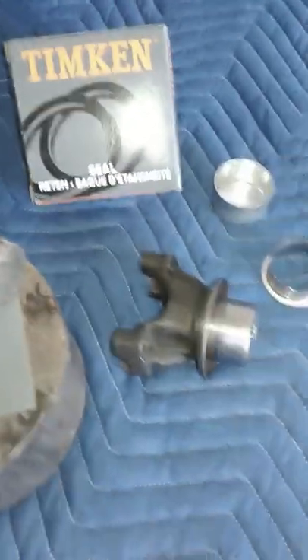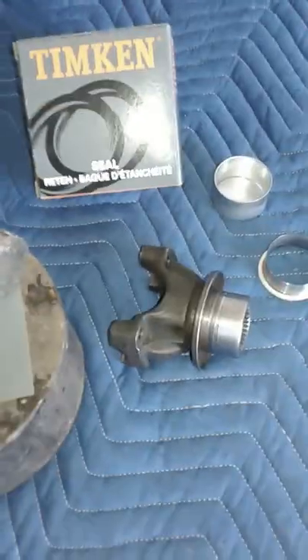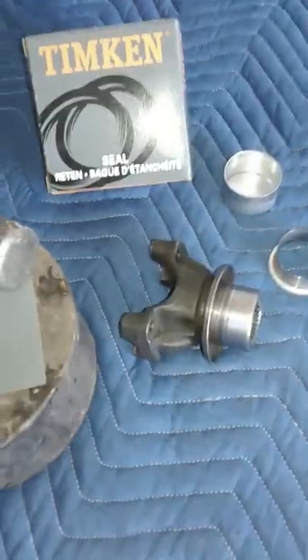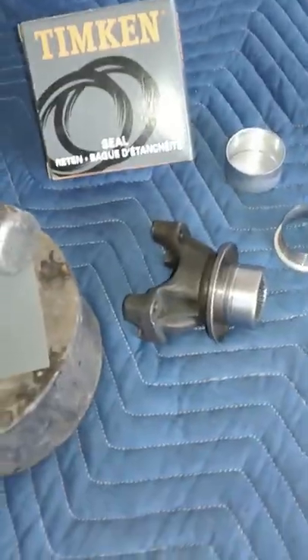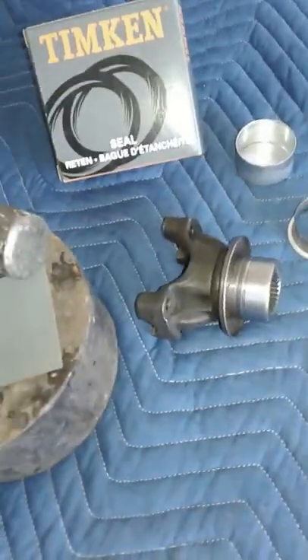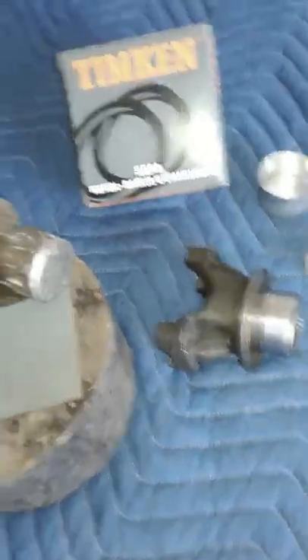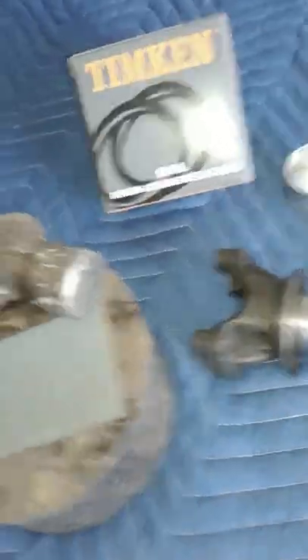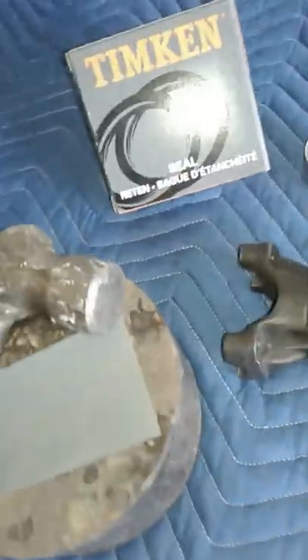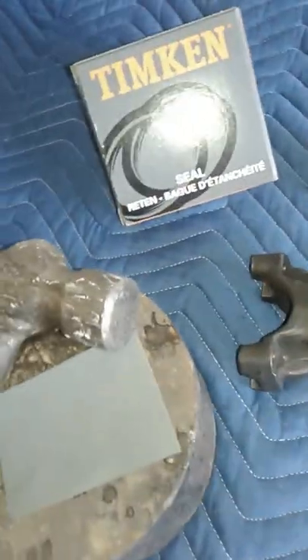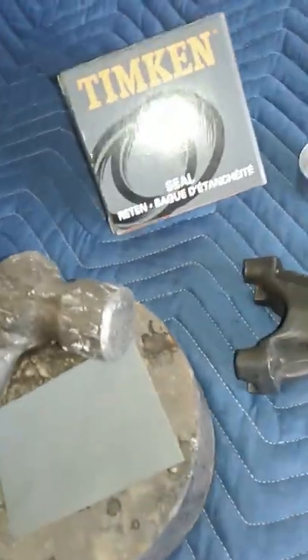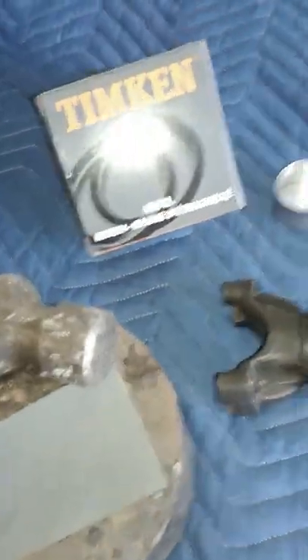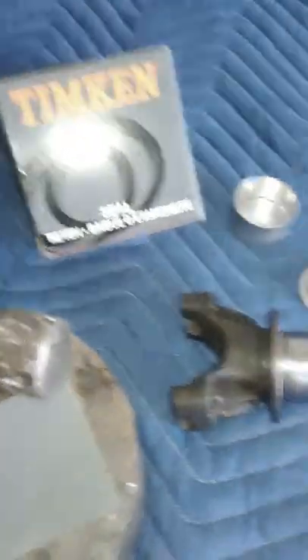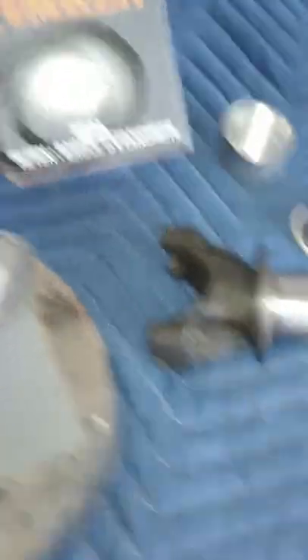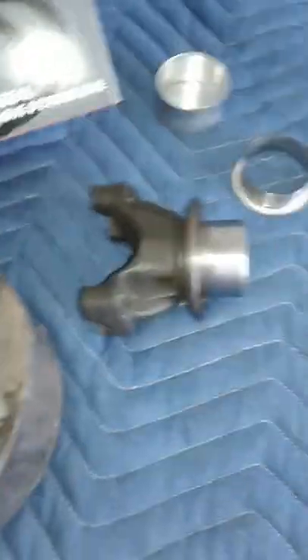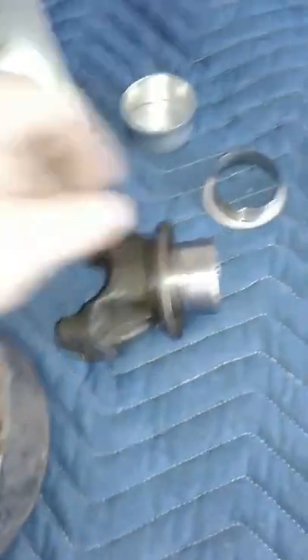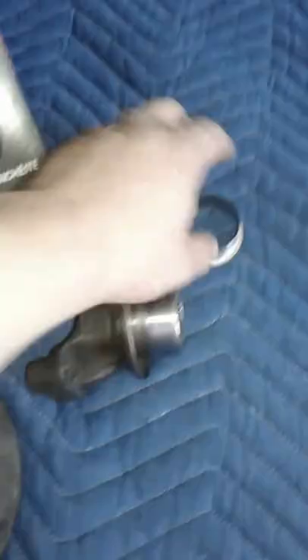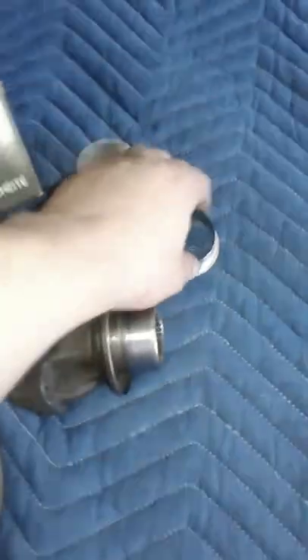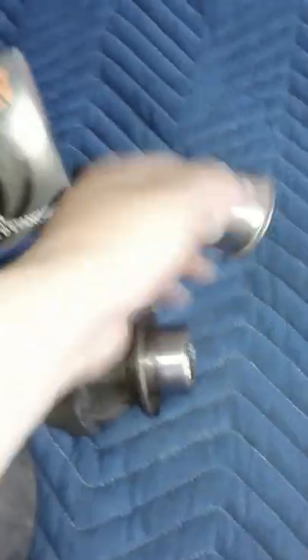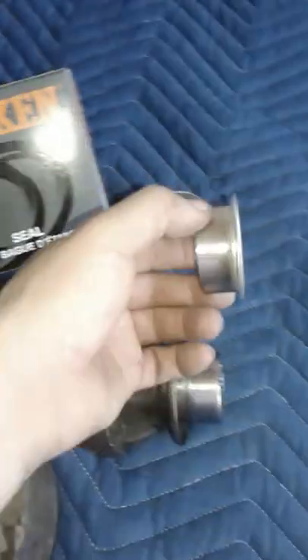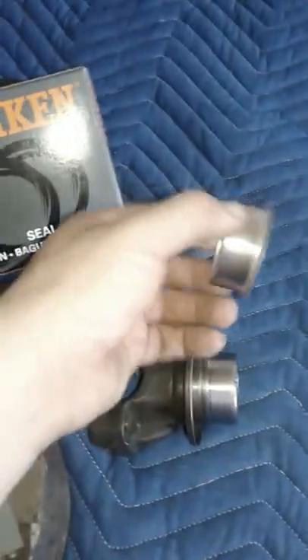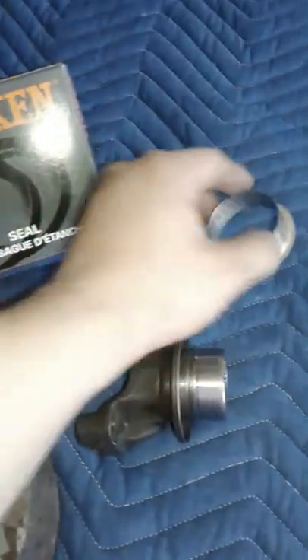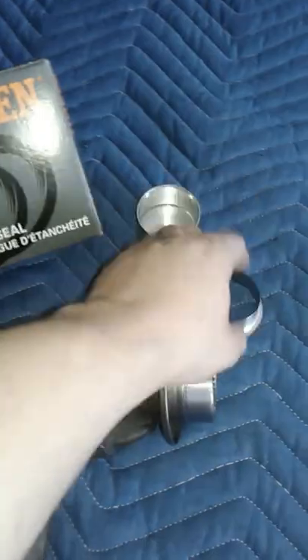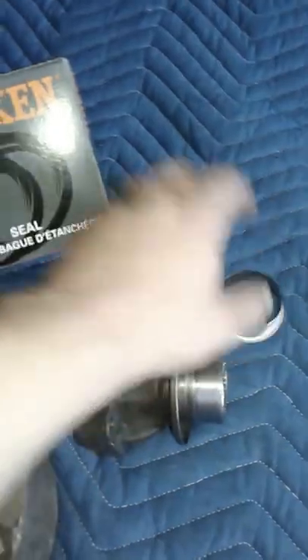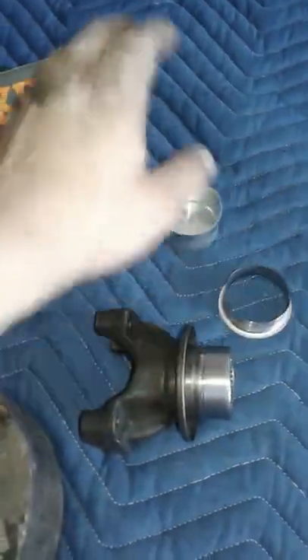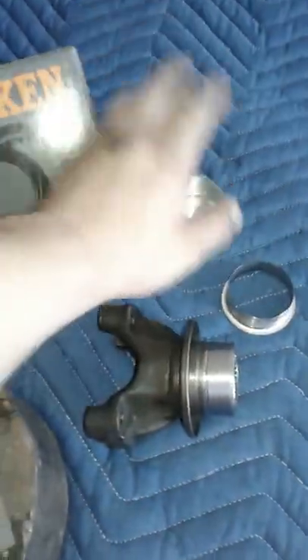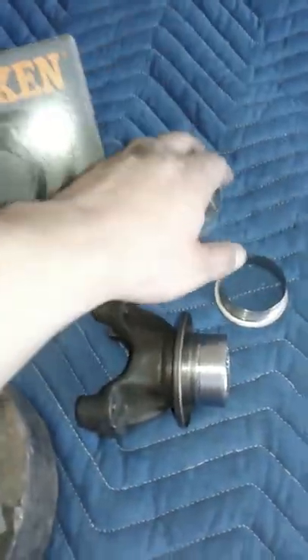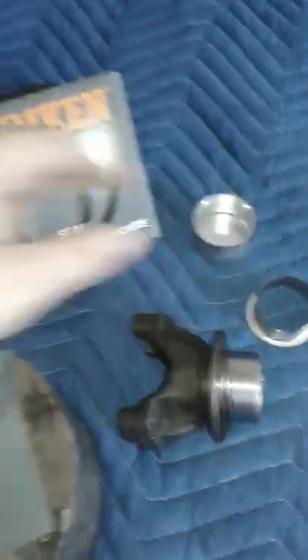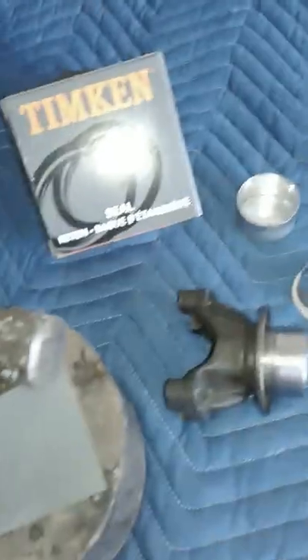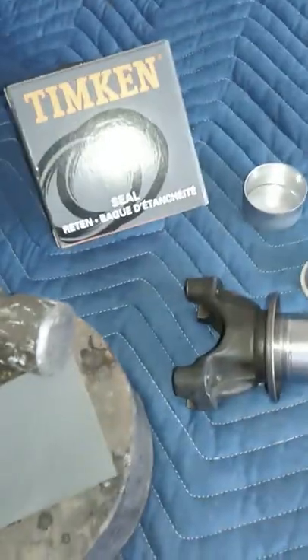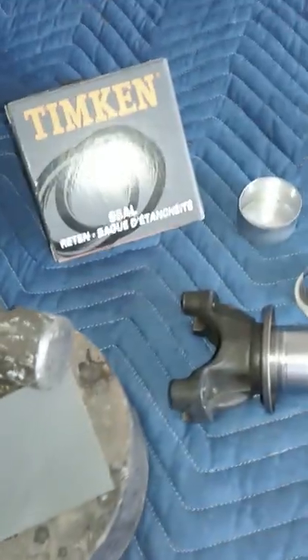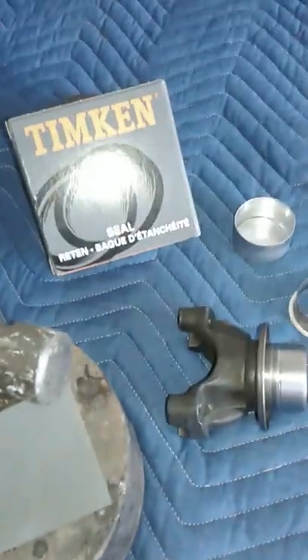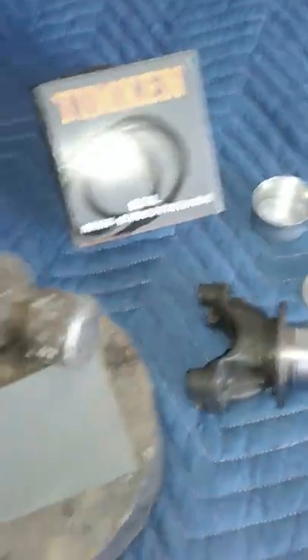It was about 50 bucks. Unfortunately, this tiny little thing was 50 bucks, but anyway, we'll go ahead and get right to it.